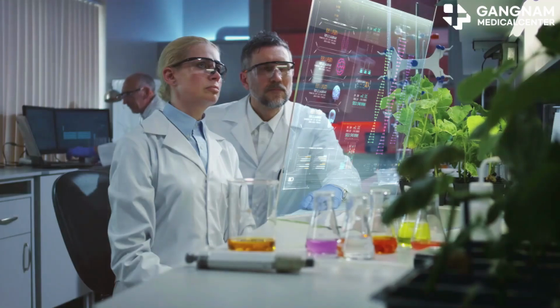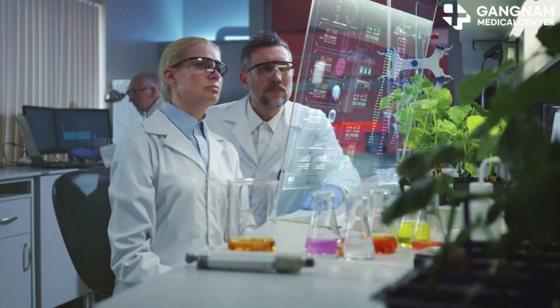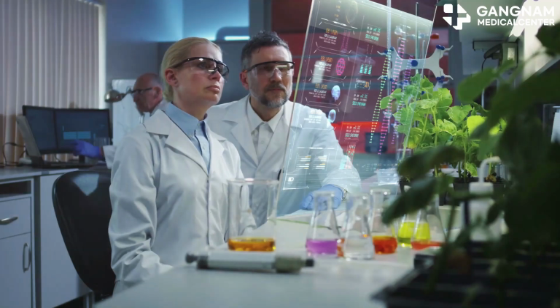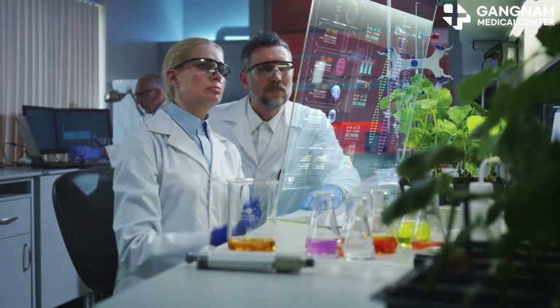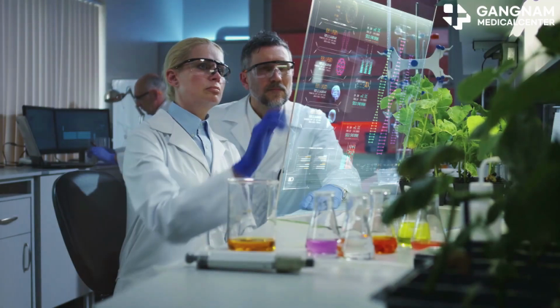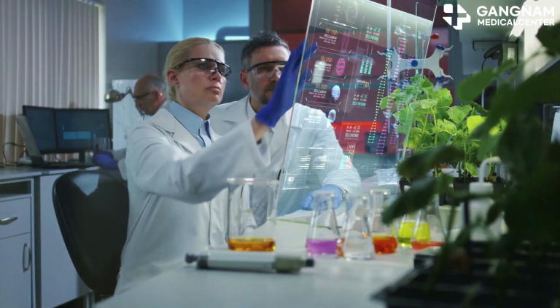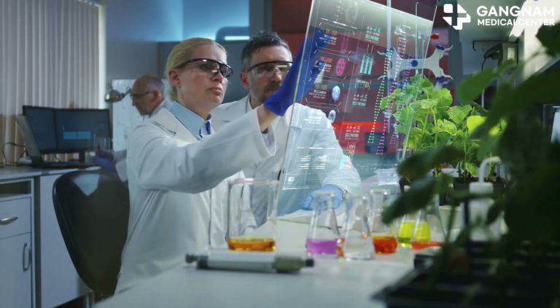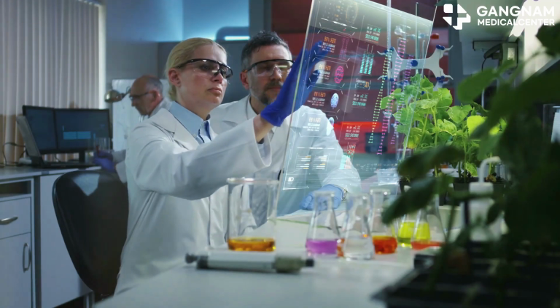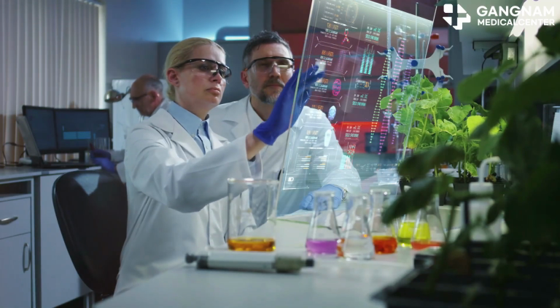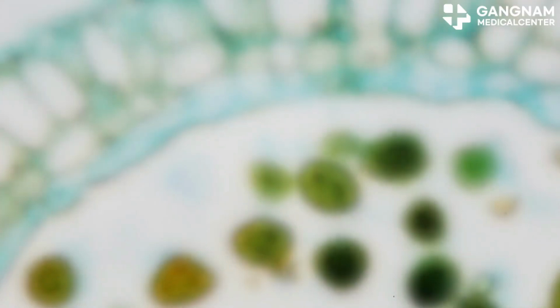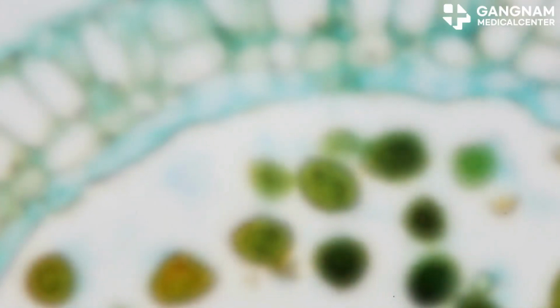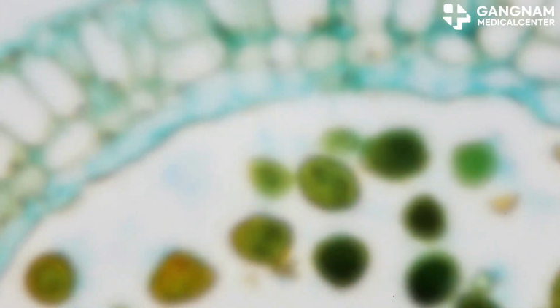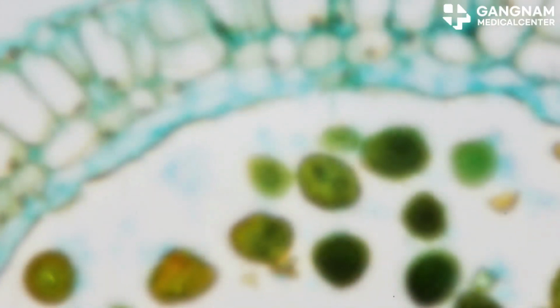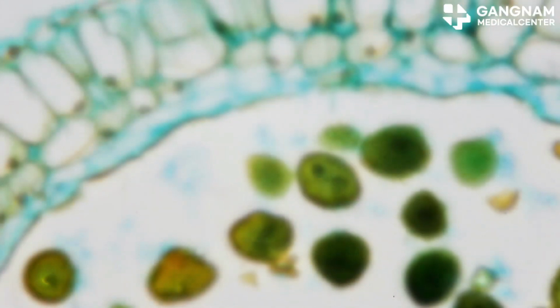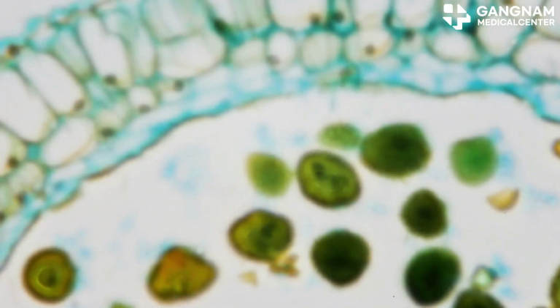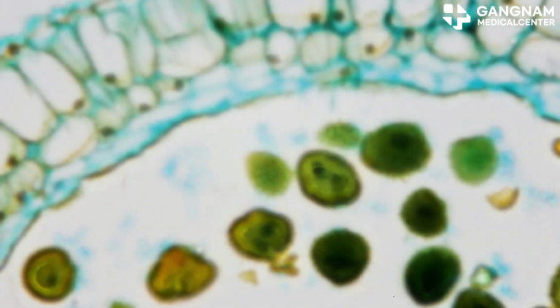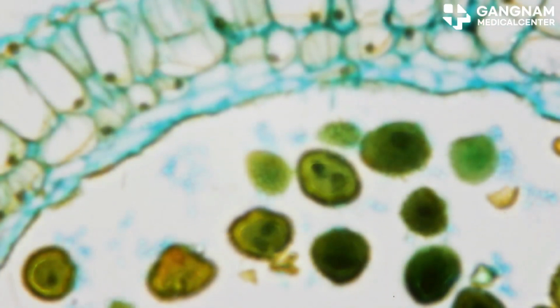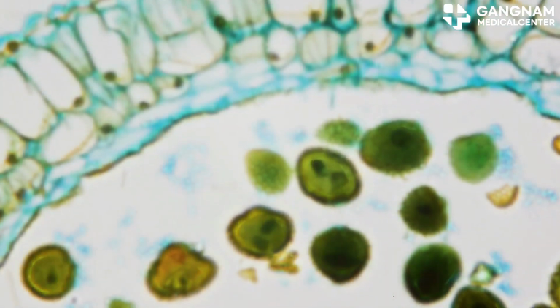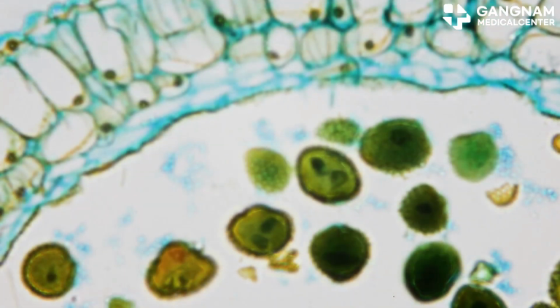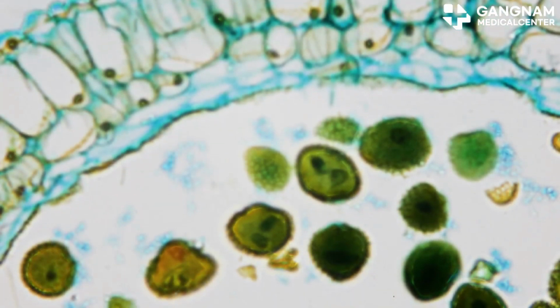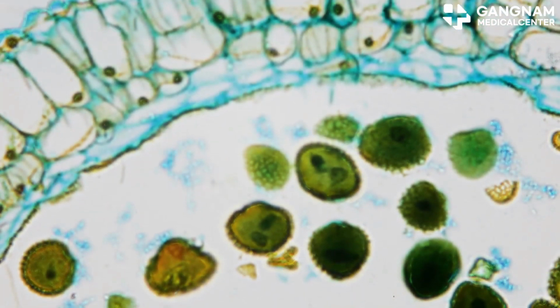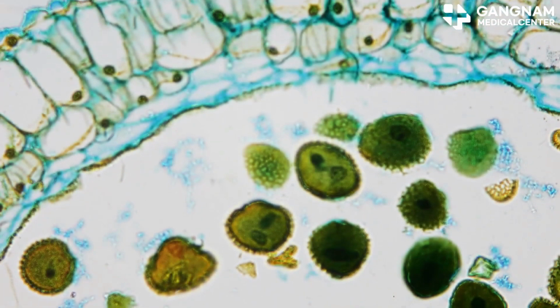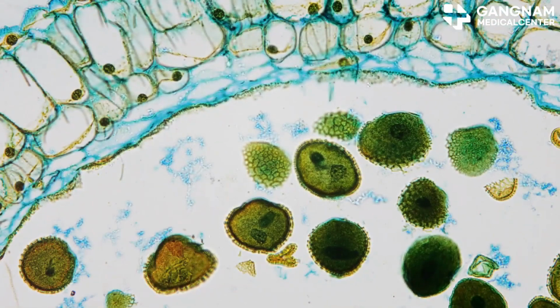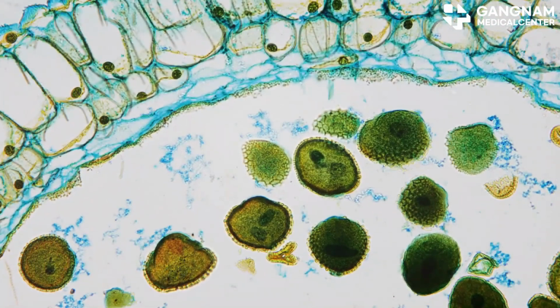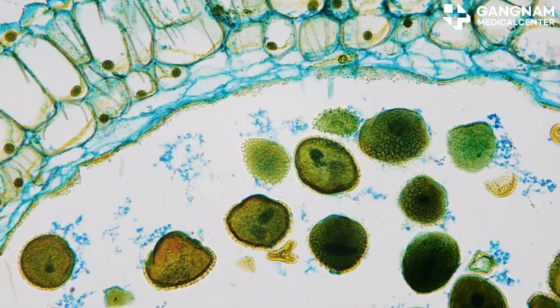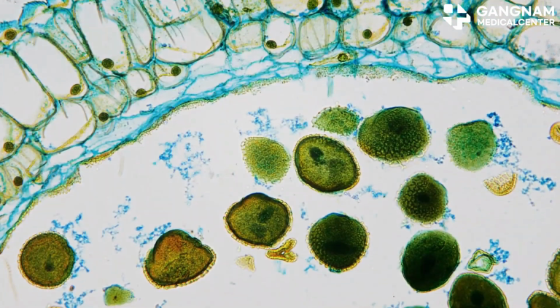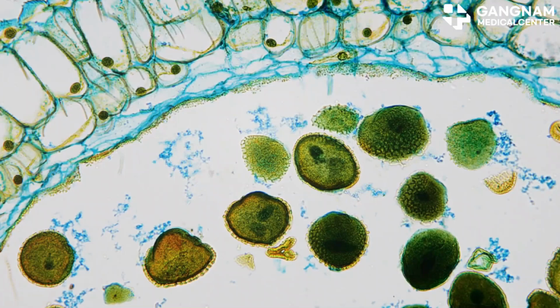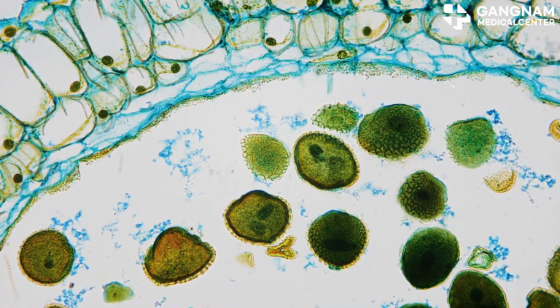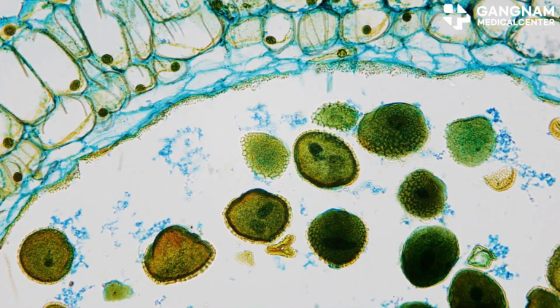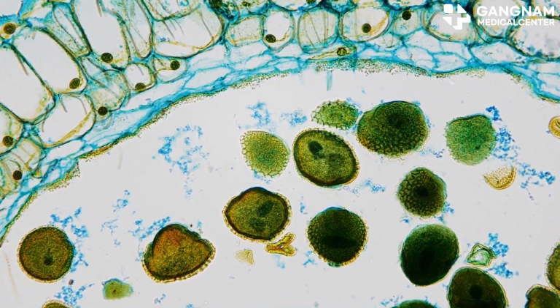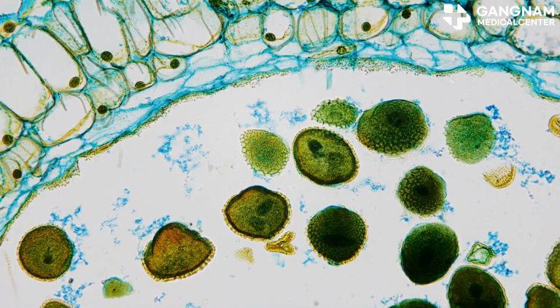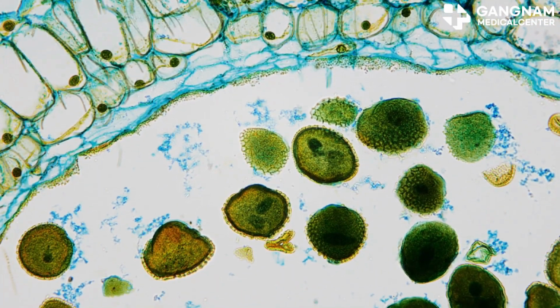Hey, science enthusiasts! Today, let's dive into the fascinating world of exosomes and how their roles differ in plants and animals.